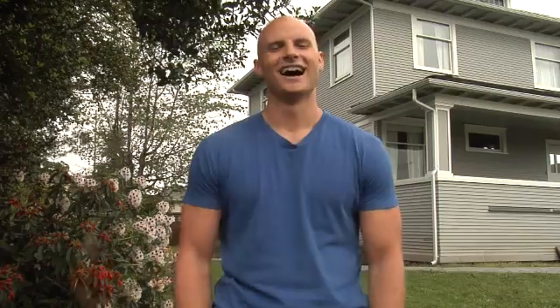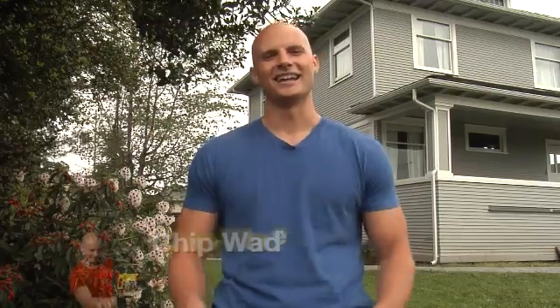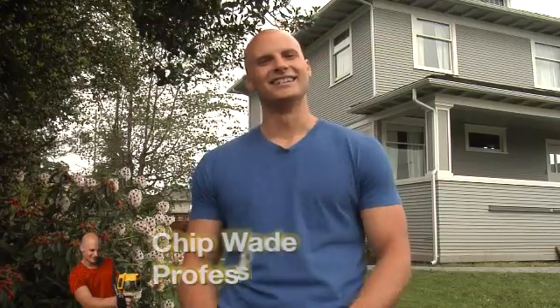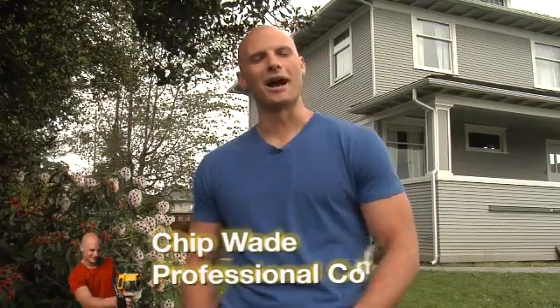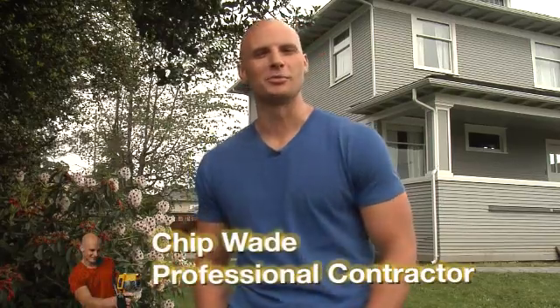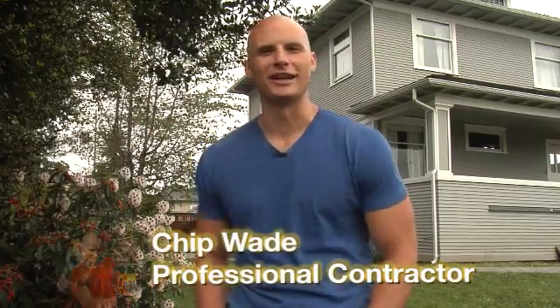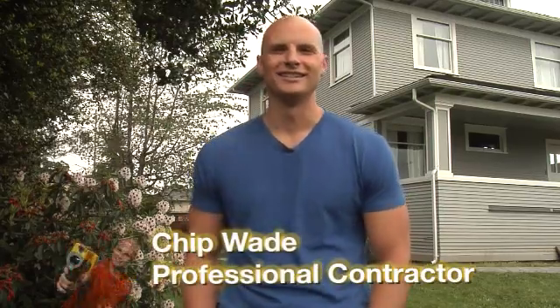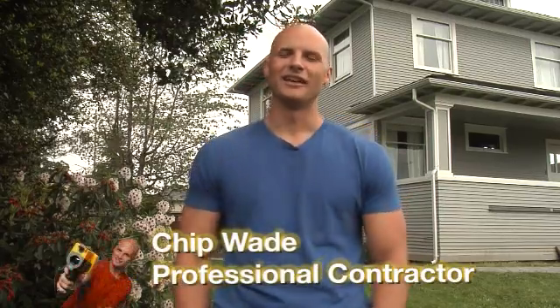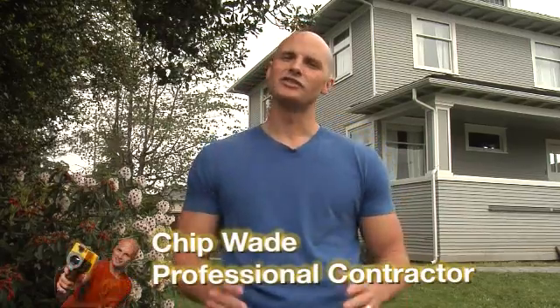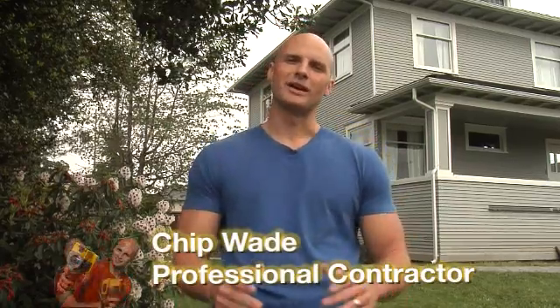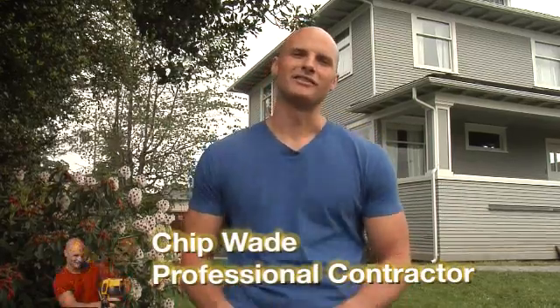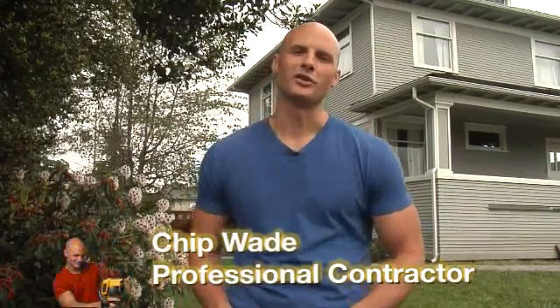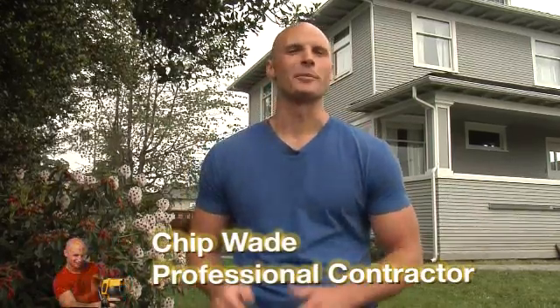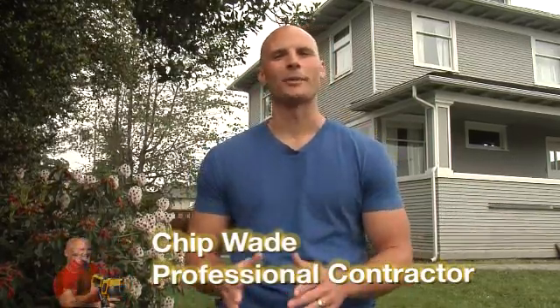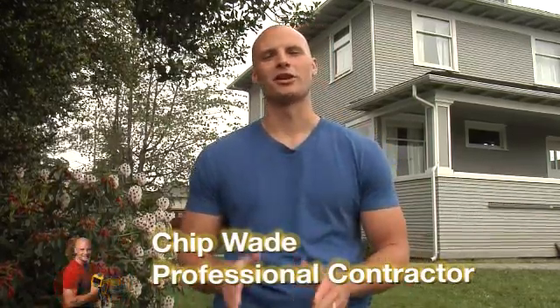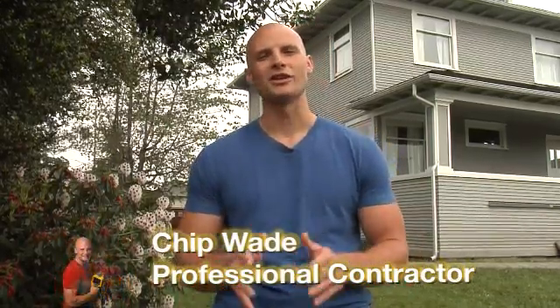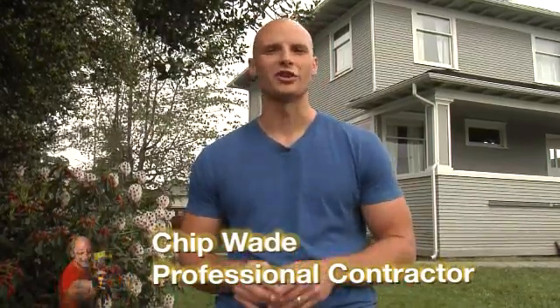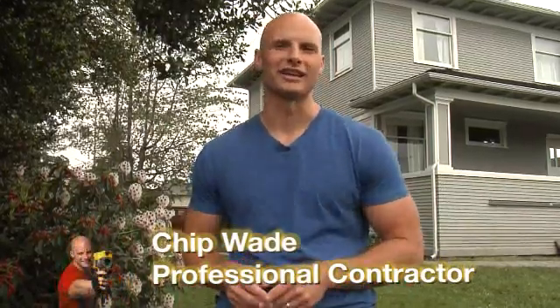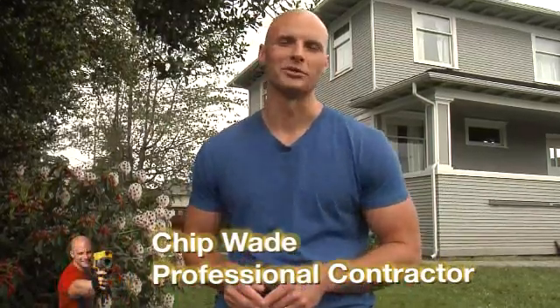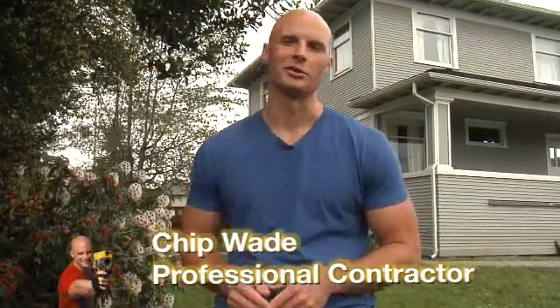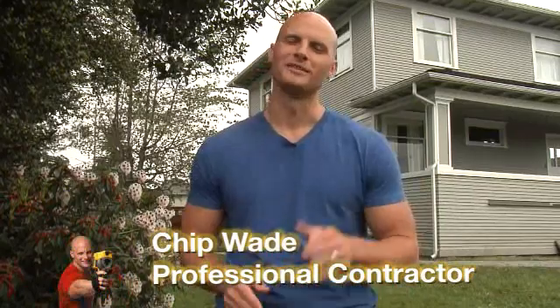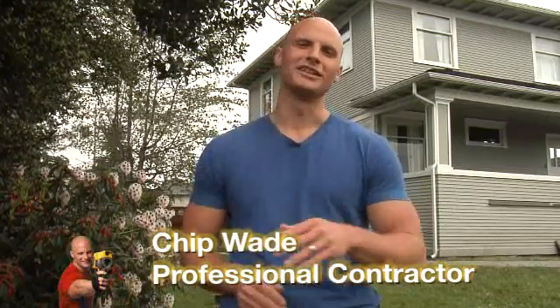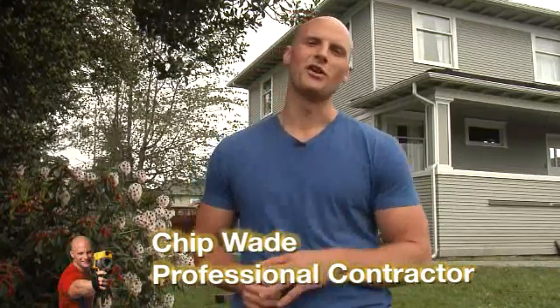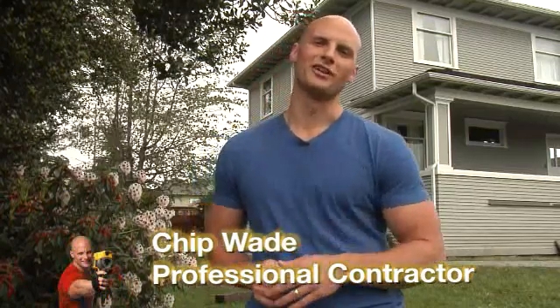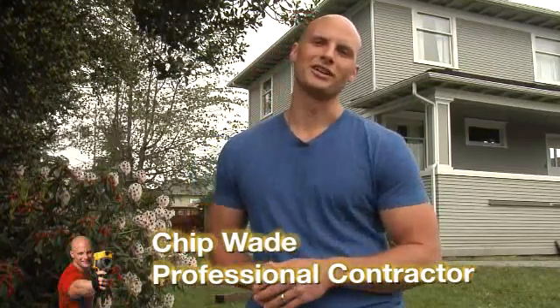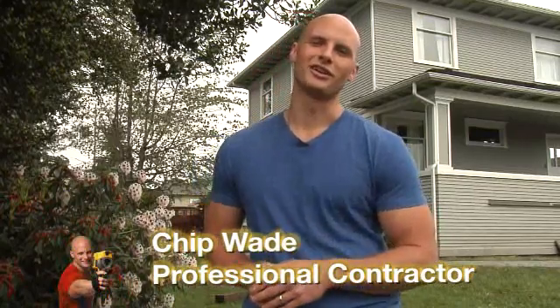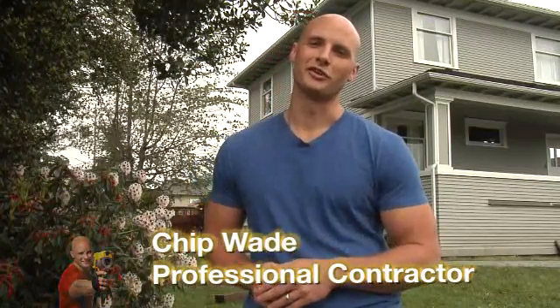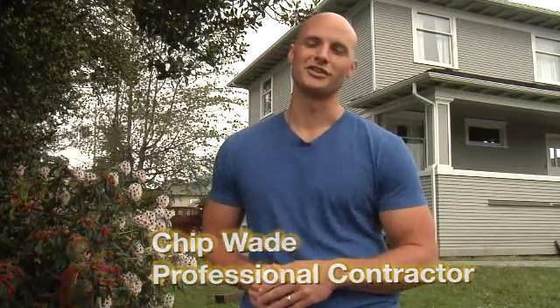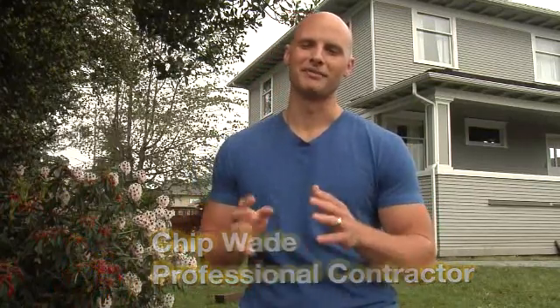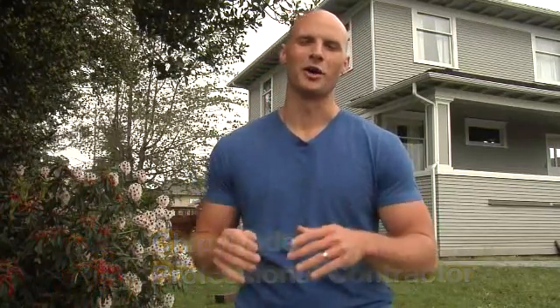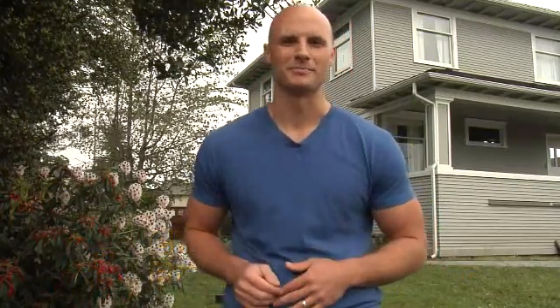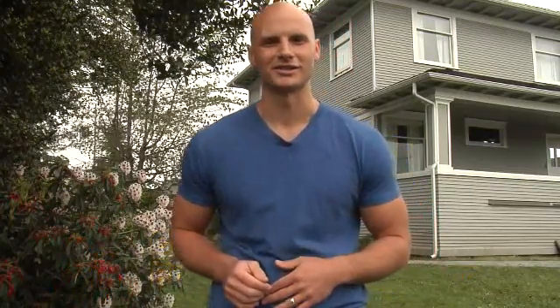Hi, I'm Chip Waite. If you've seen my TV show on a popular house and garden cable network, then you know I've done my share of renovation and home inspections.